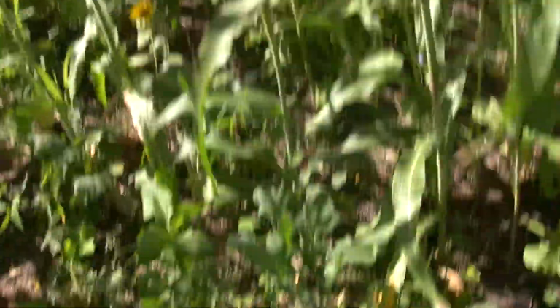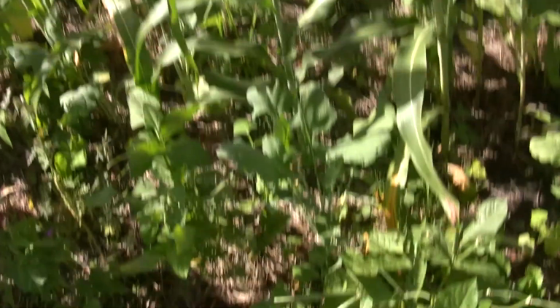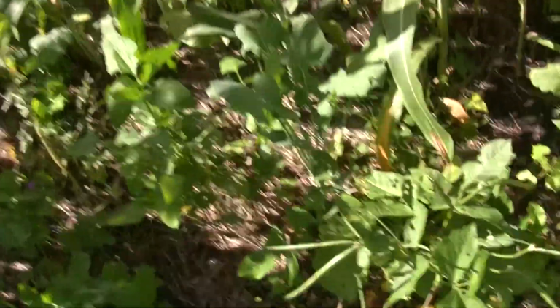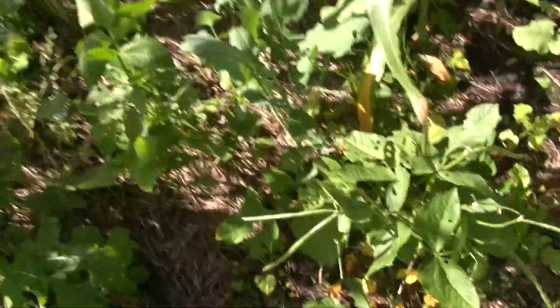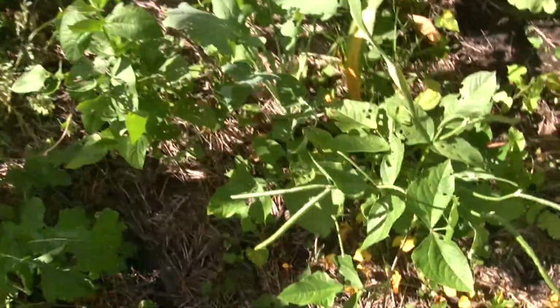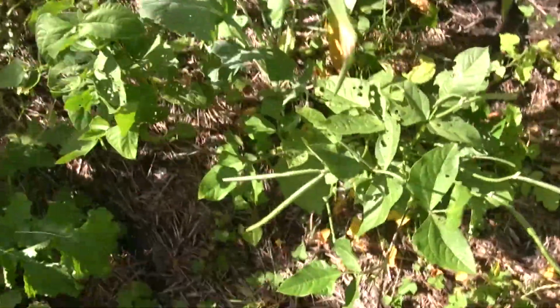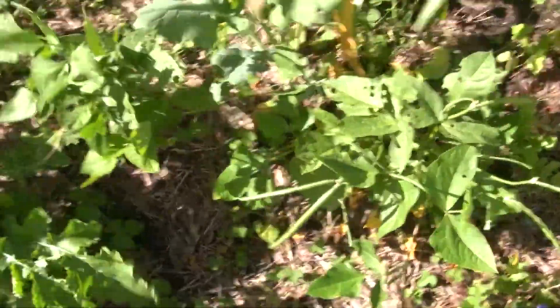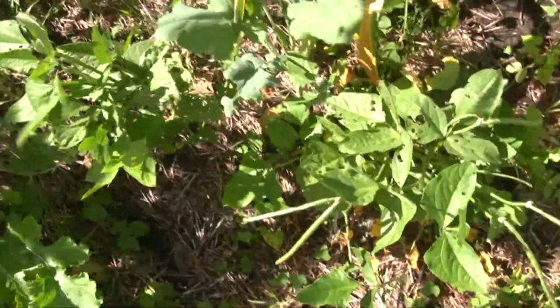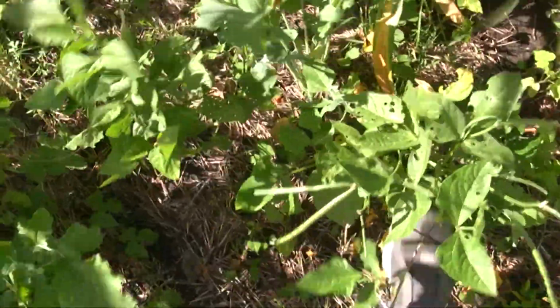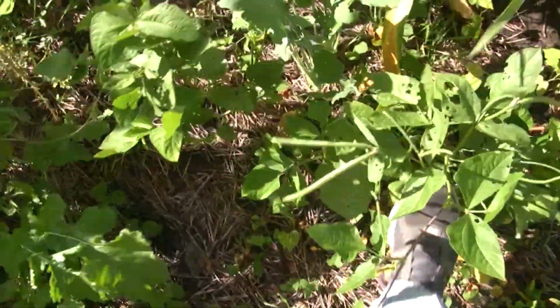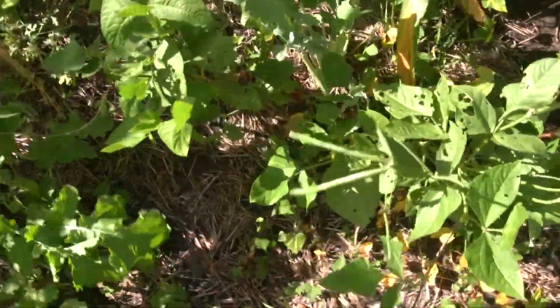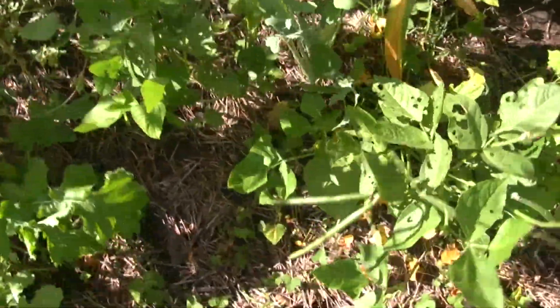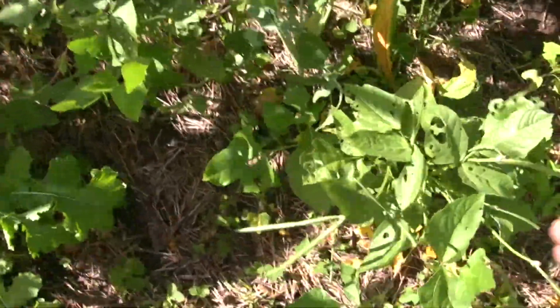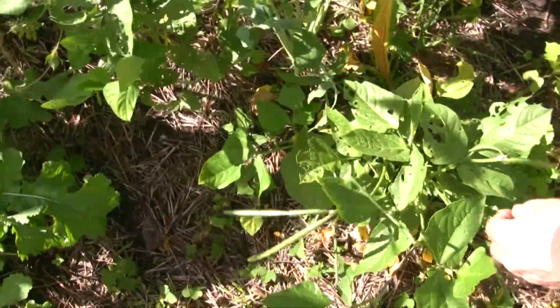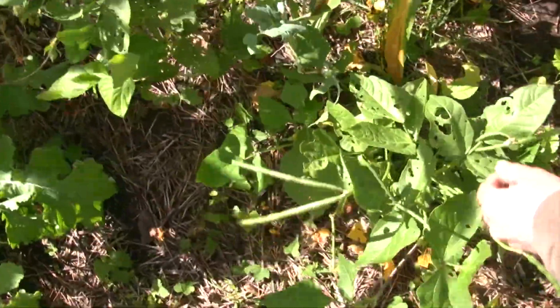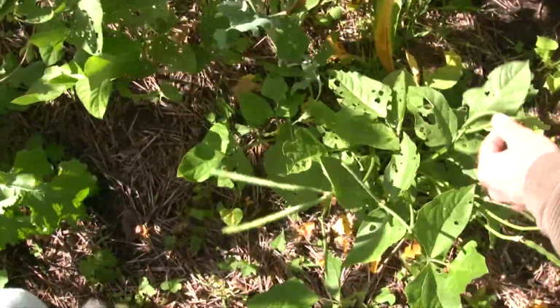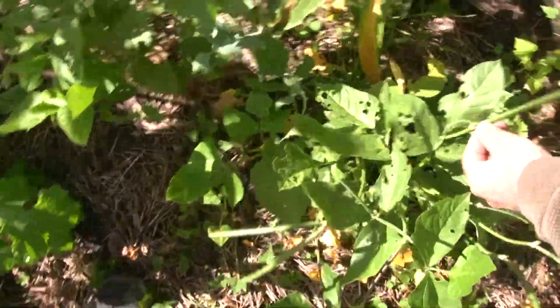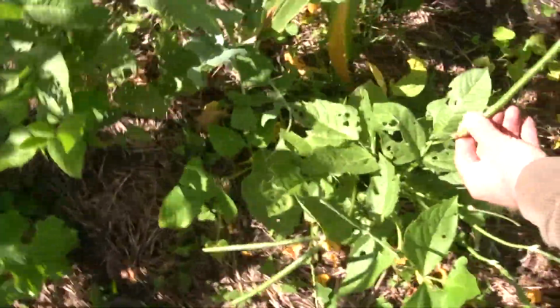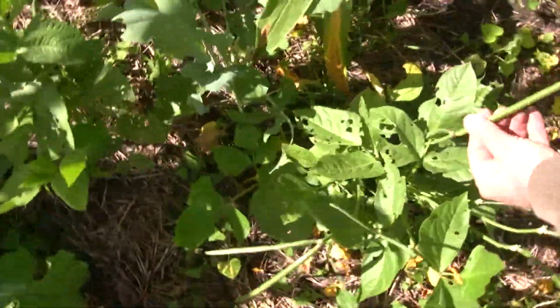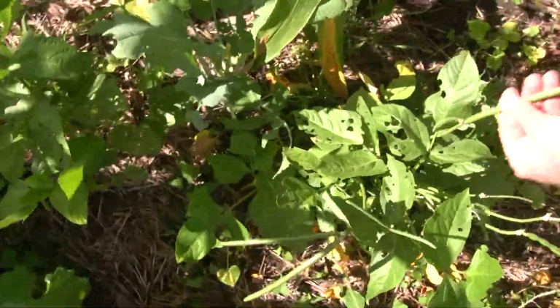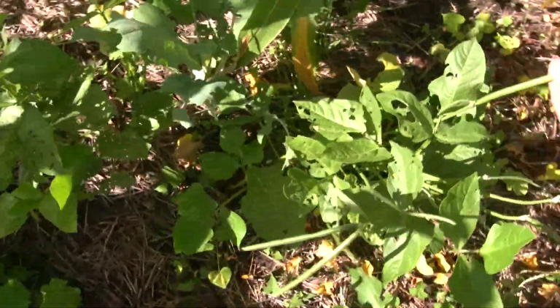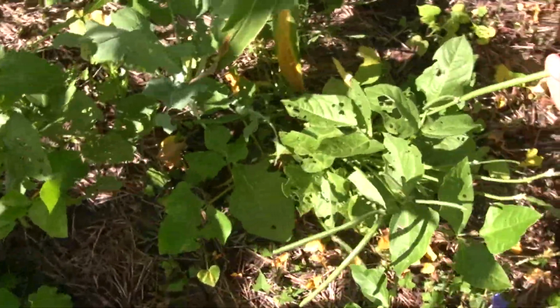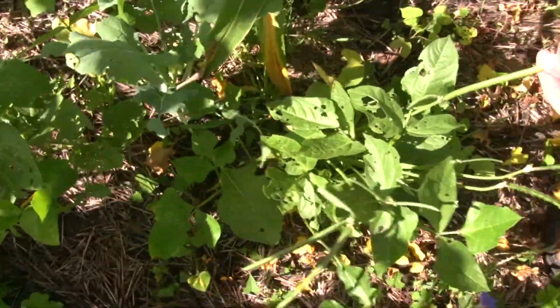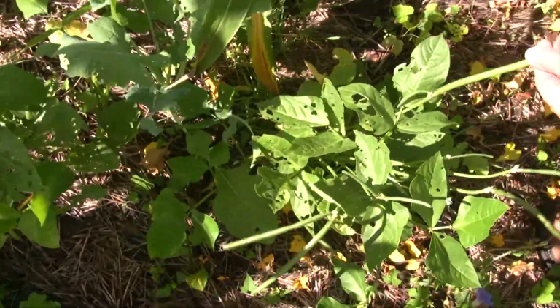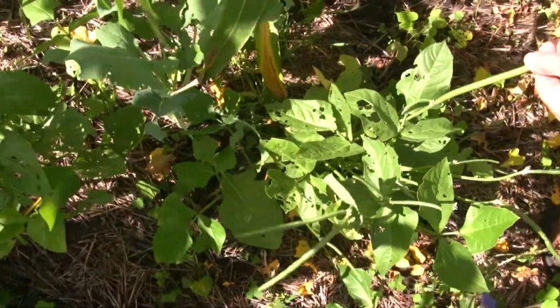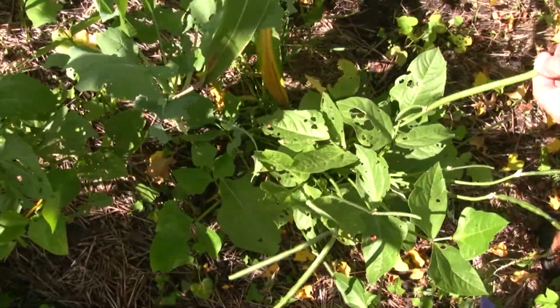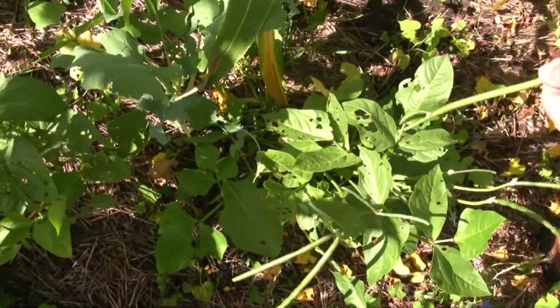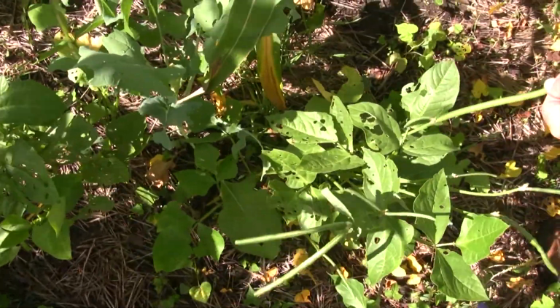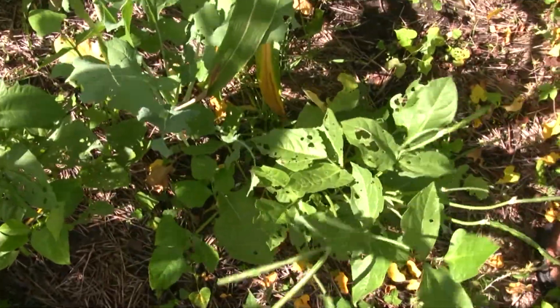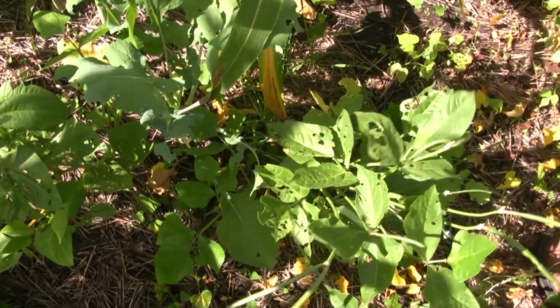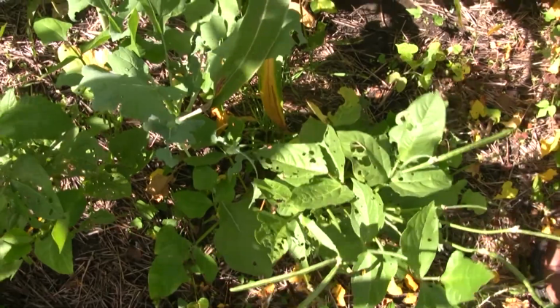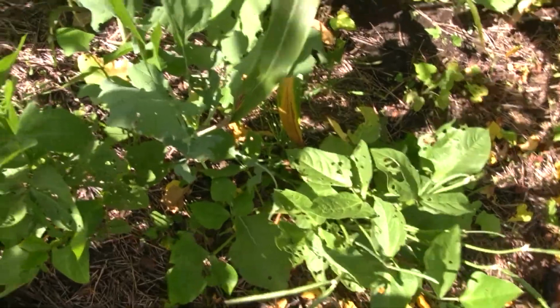Is this cow pea here? Yeah, that's cow pea. It looks like mung bean for a second, but it's not.